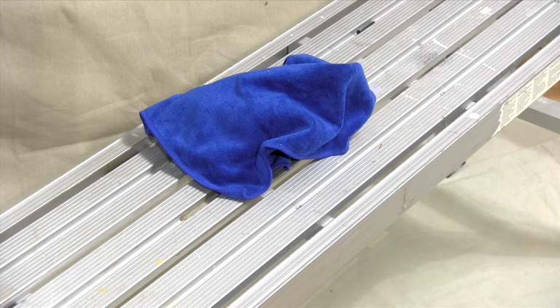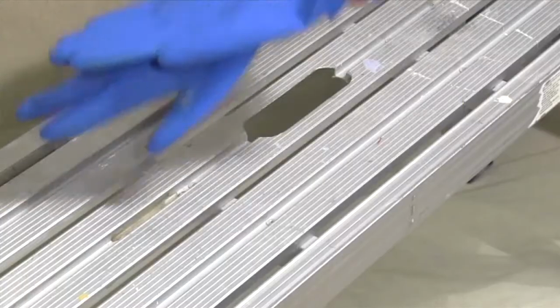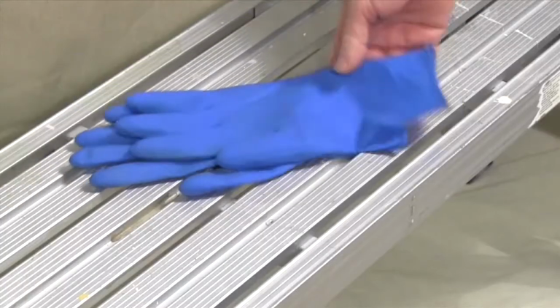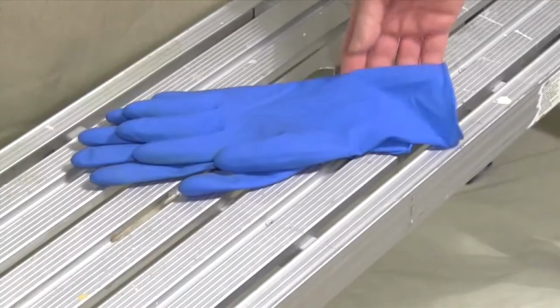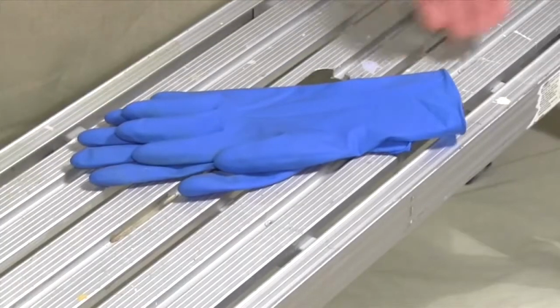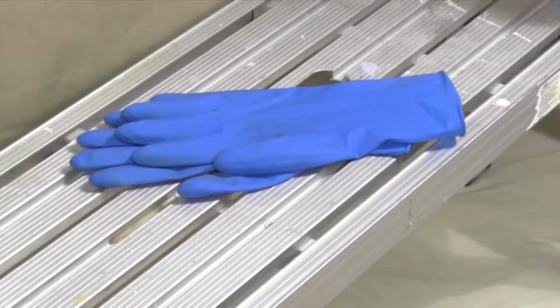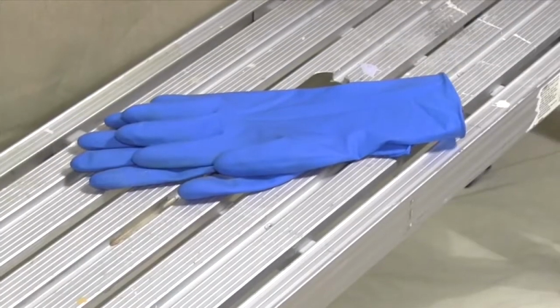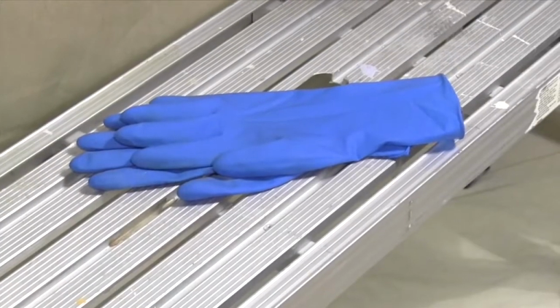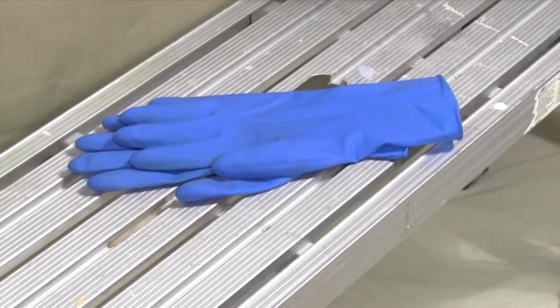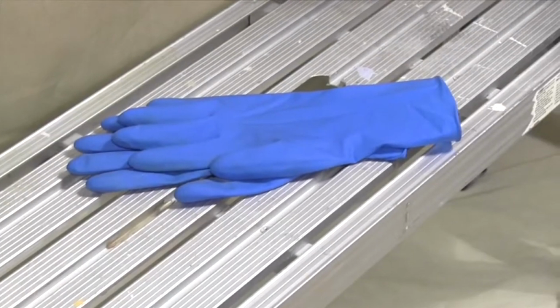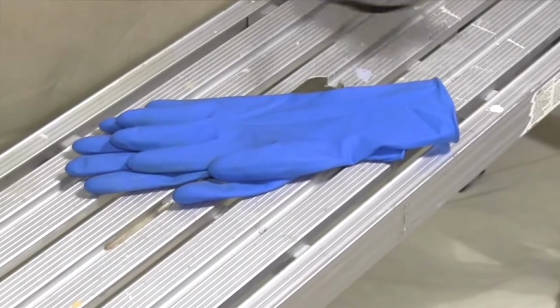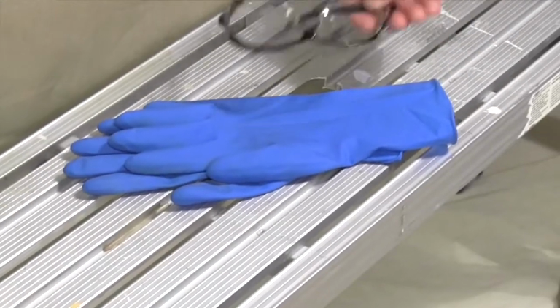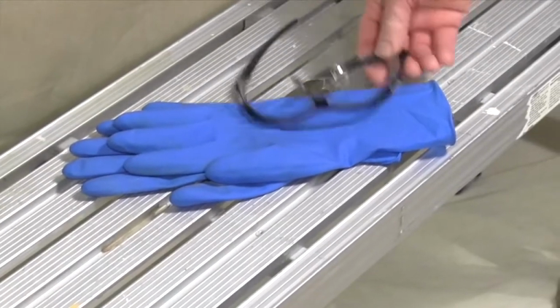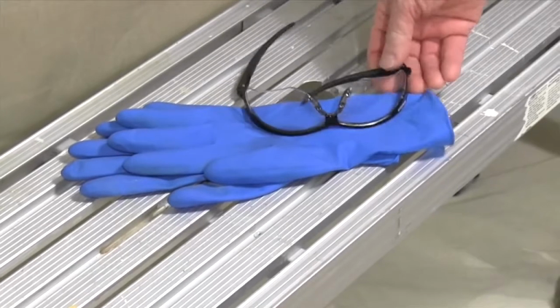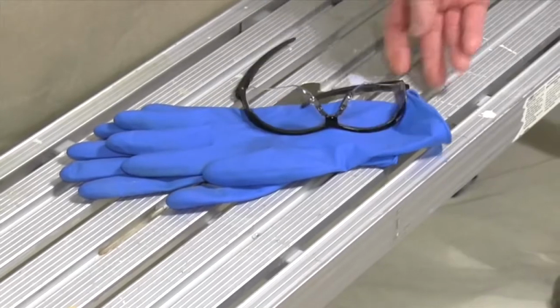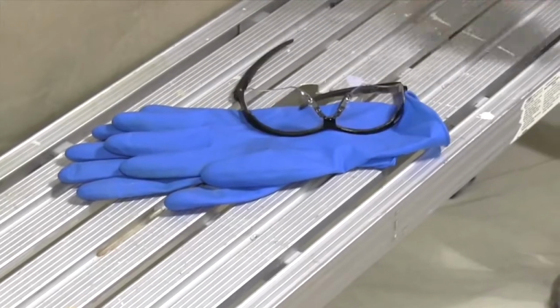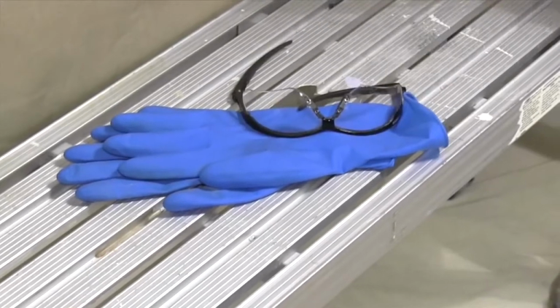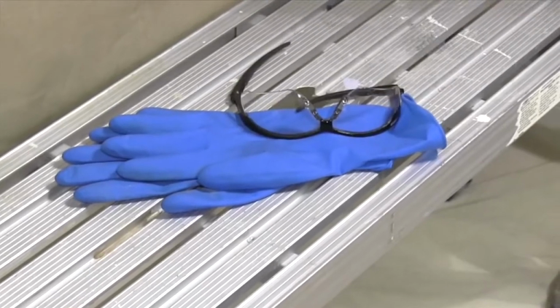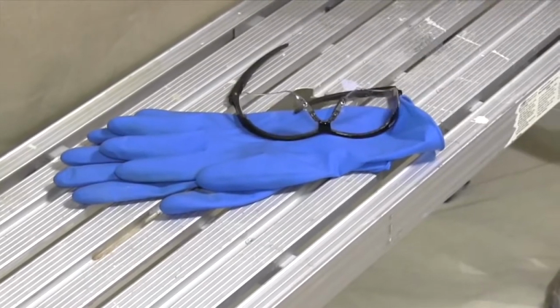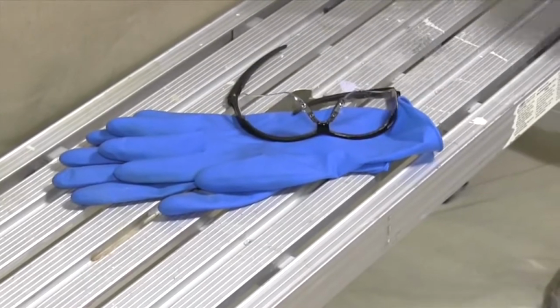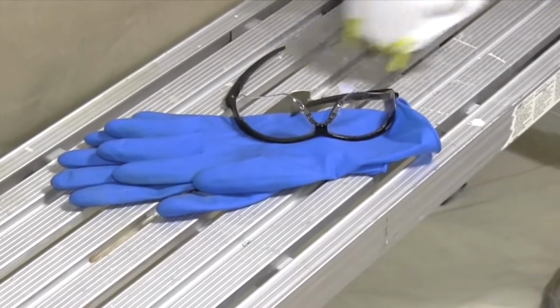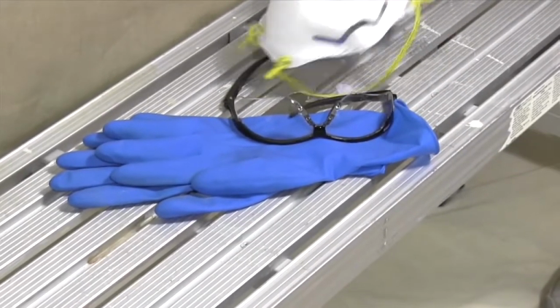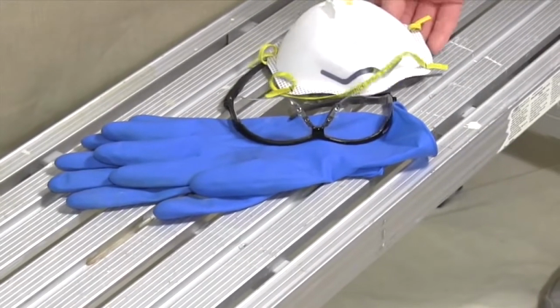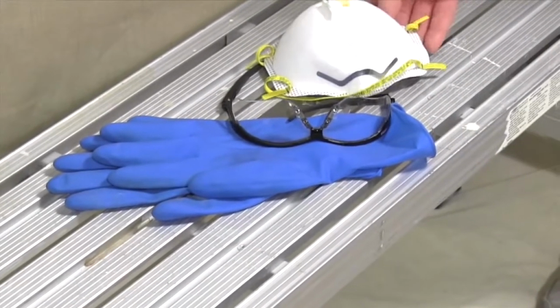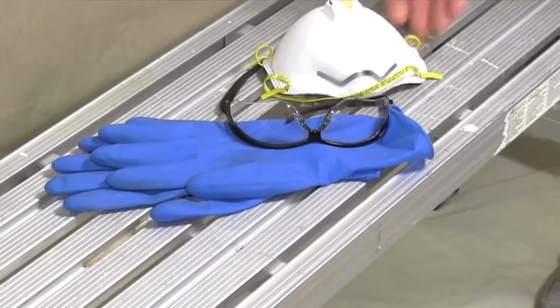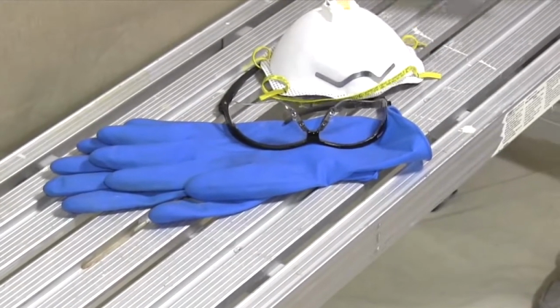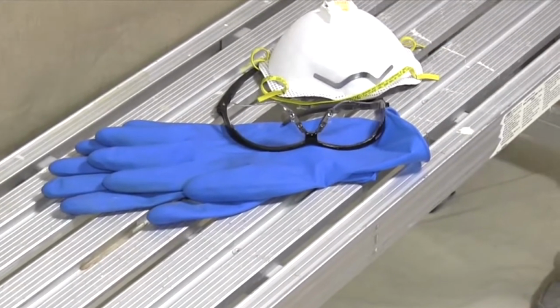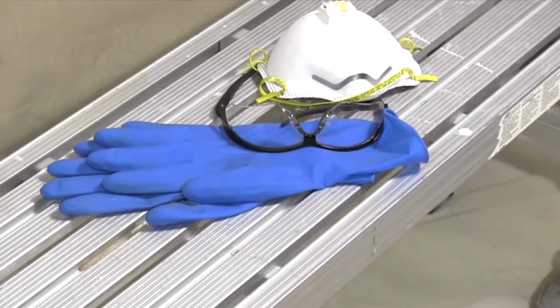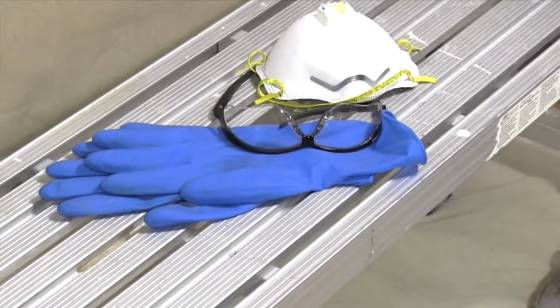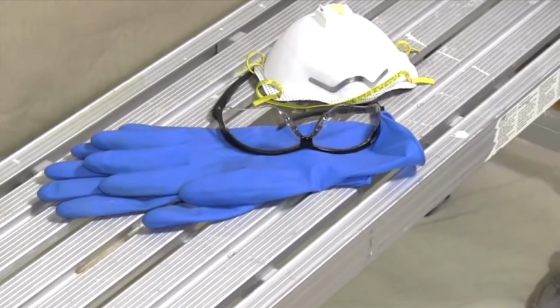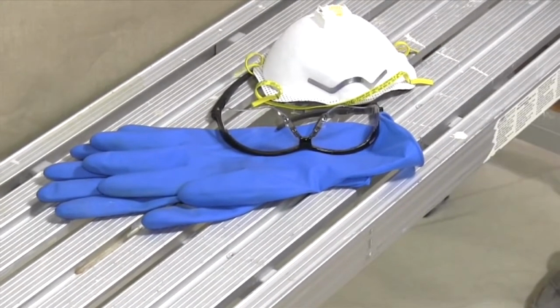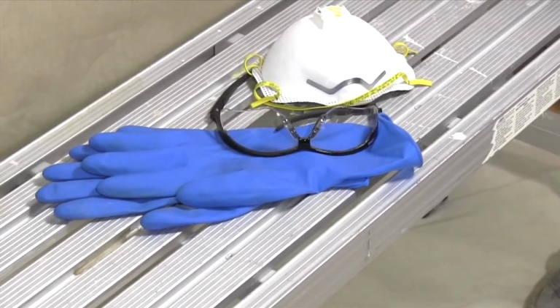Don't forget safety gear: rubber gloves, glasses, and a dust mask.